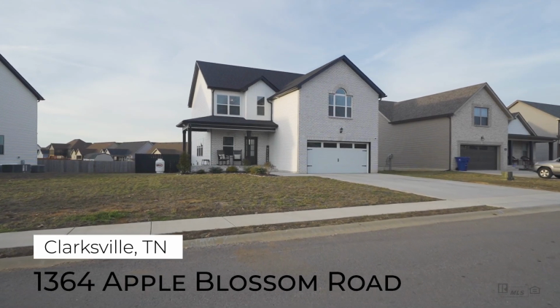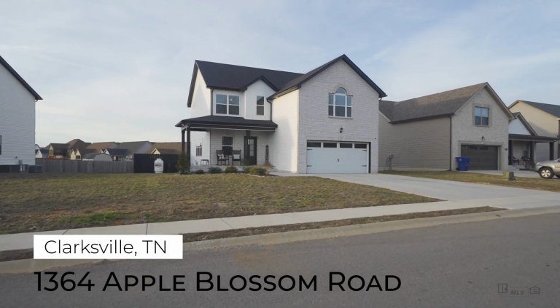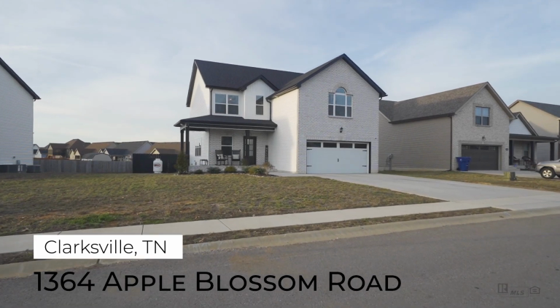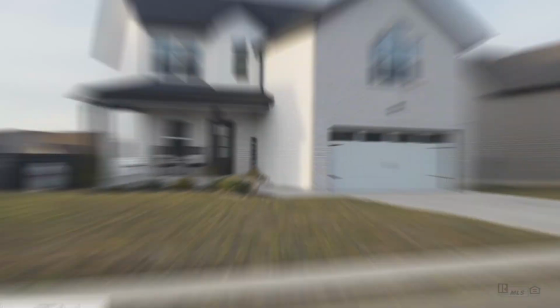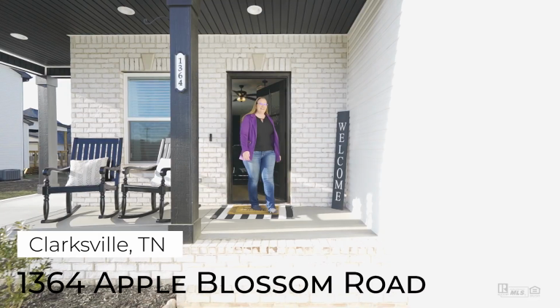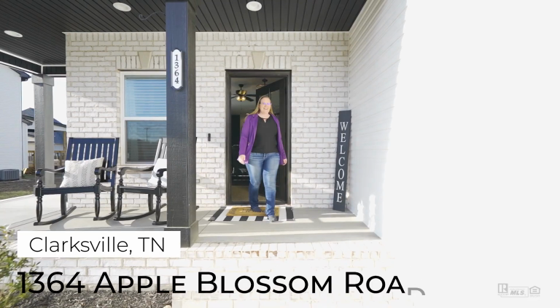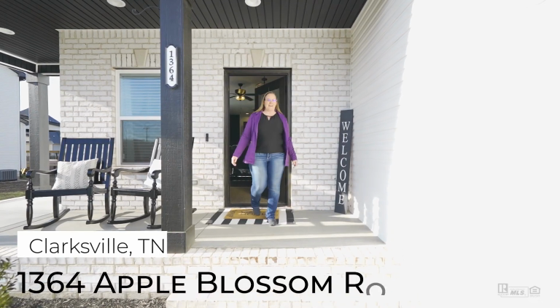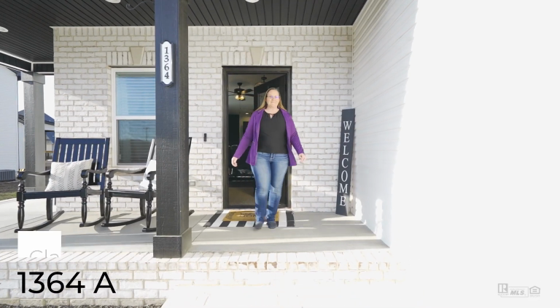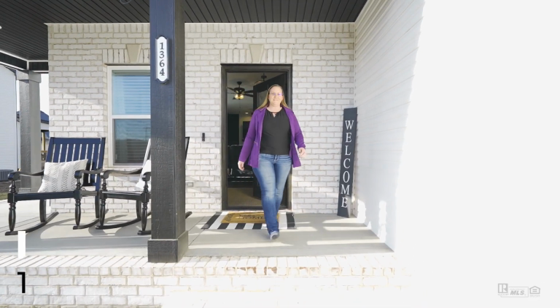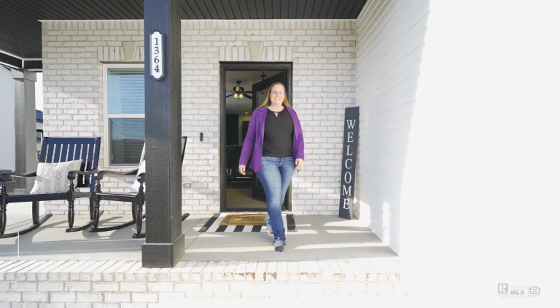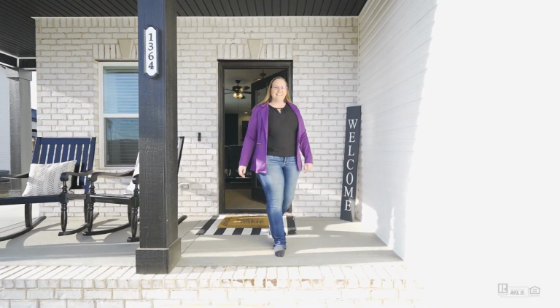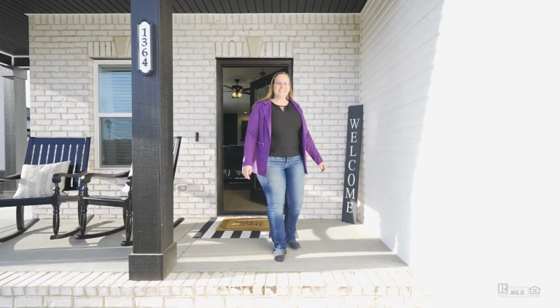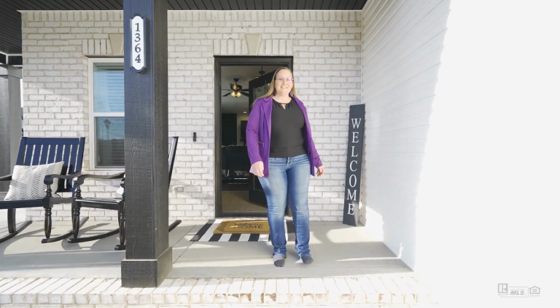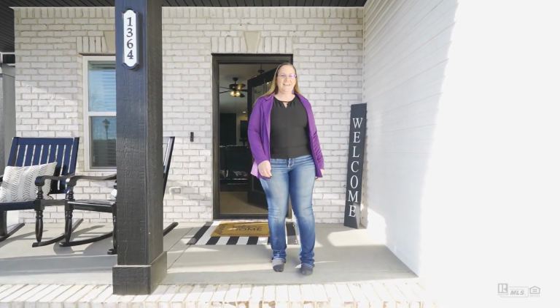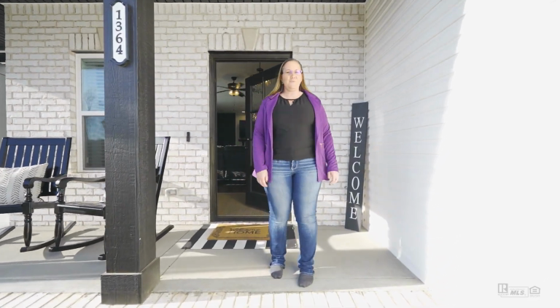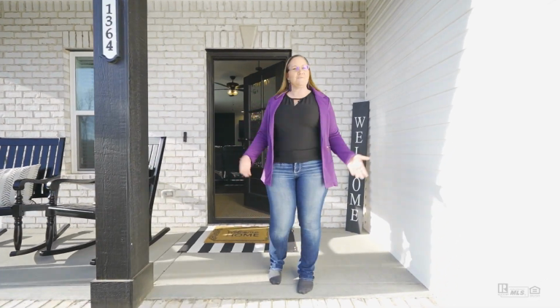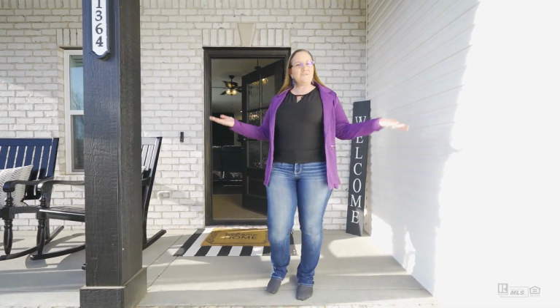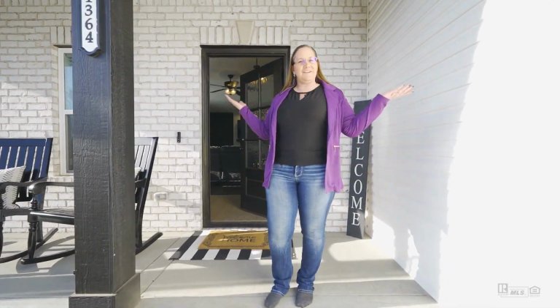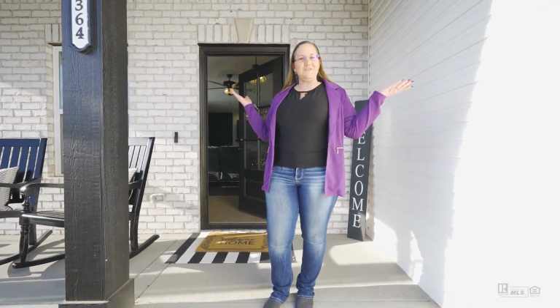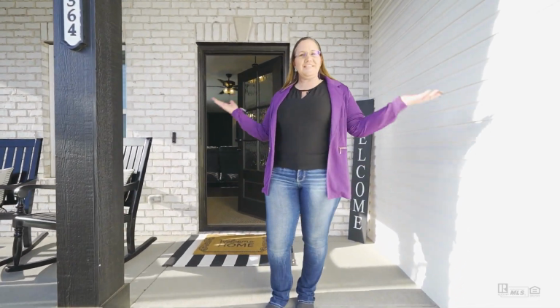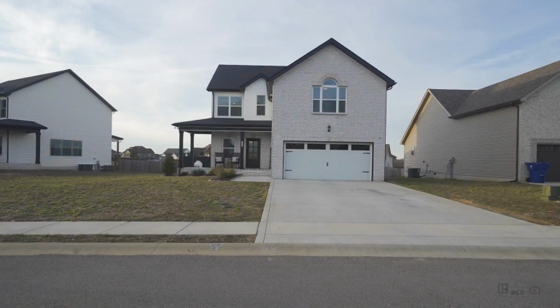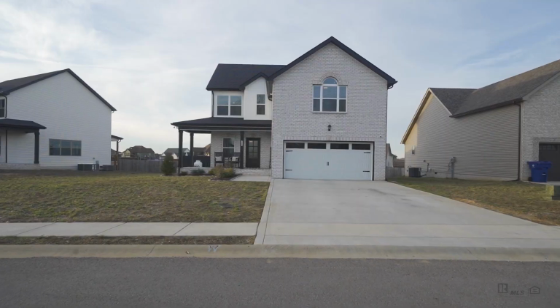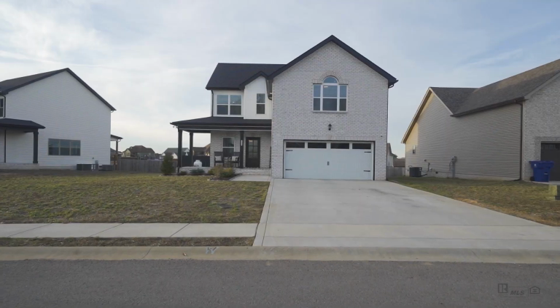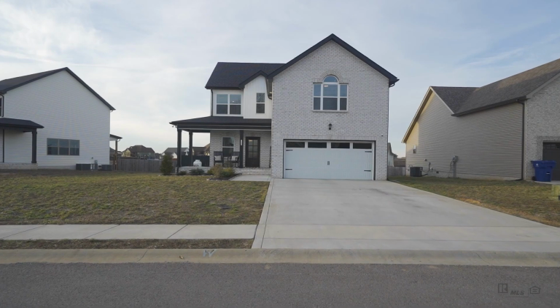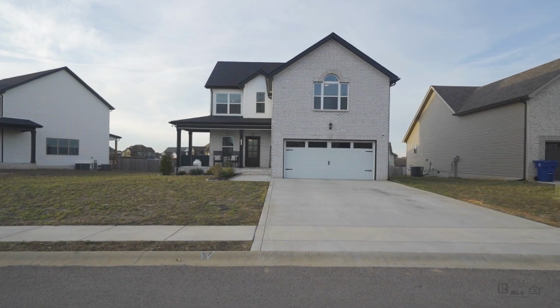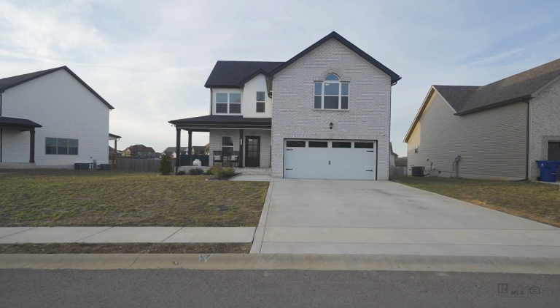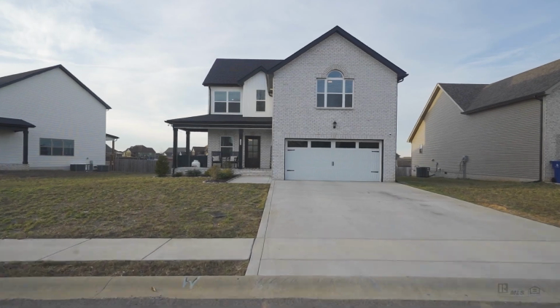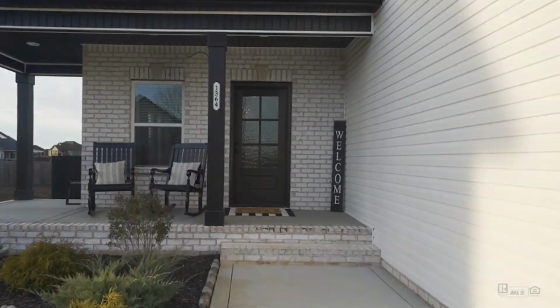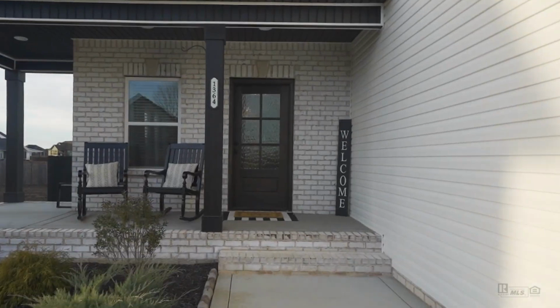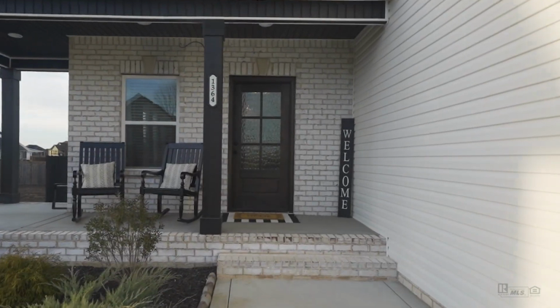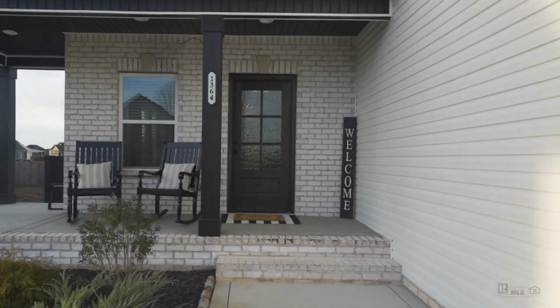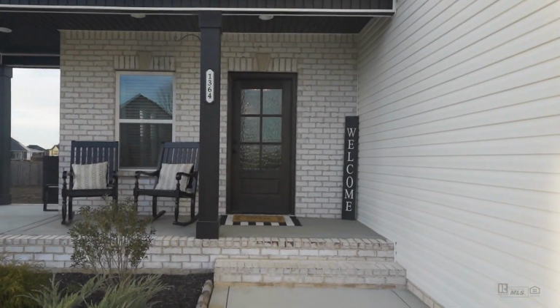Hey everybody, I'm Amber with Tennessee's Elite. Welcome to our new listing here at 1364 Apple Blossom Road.